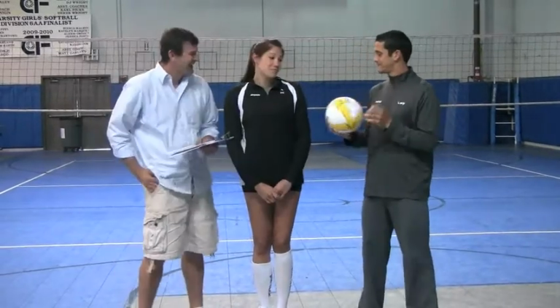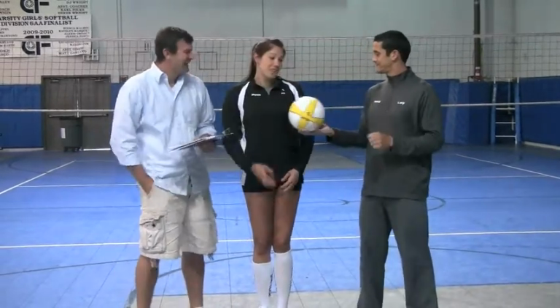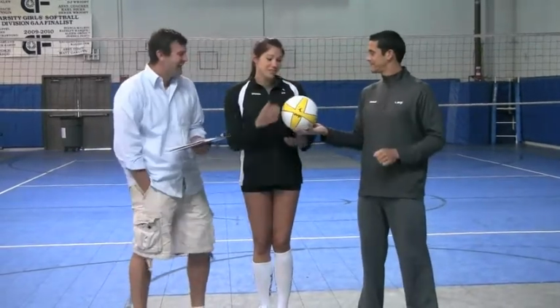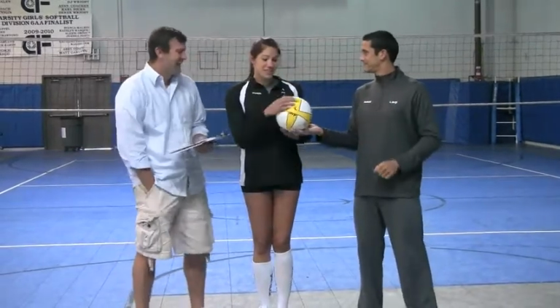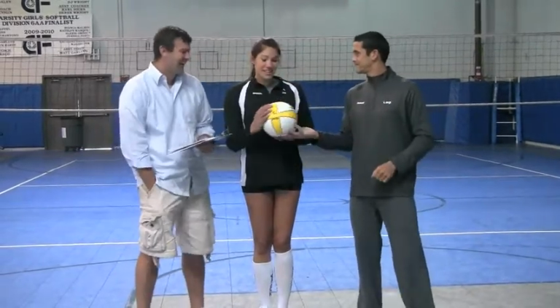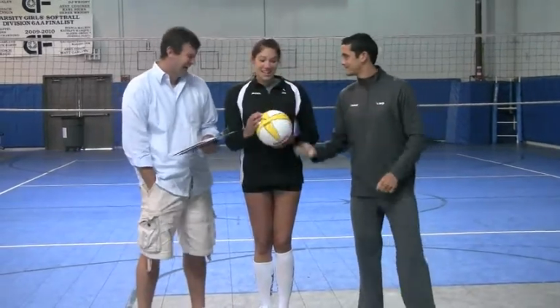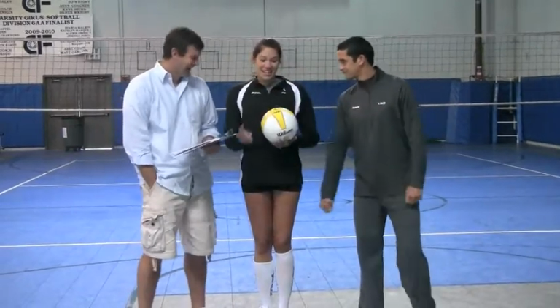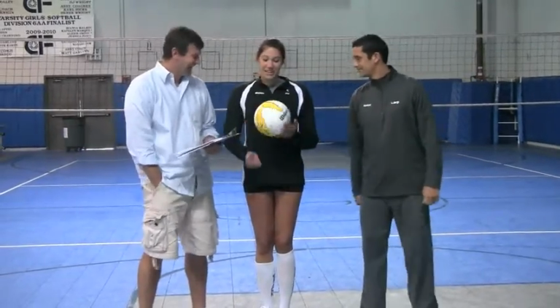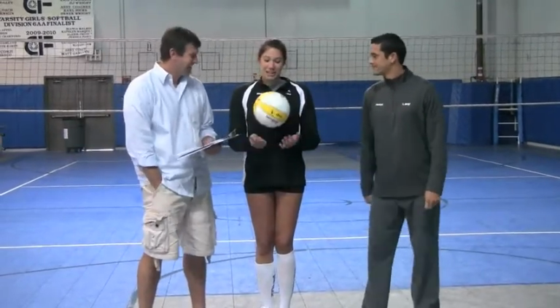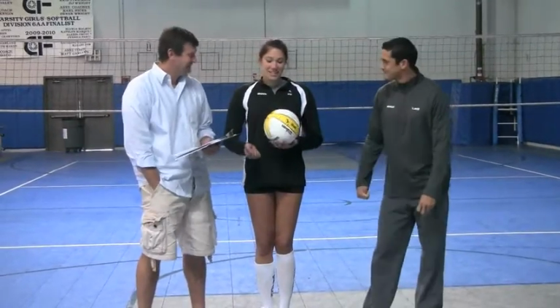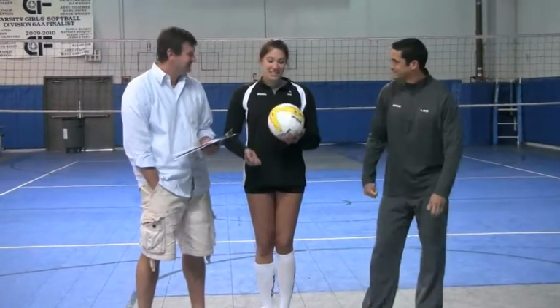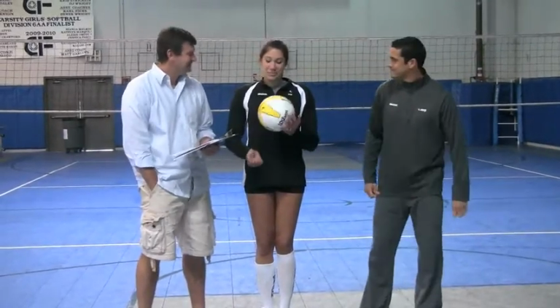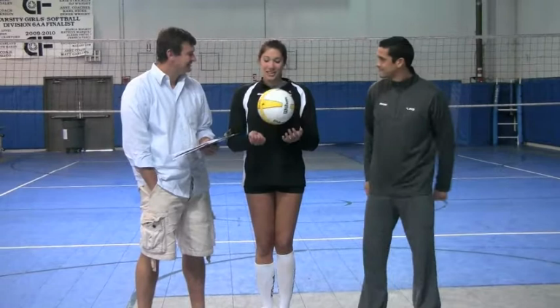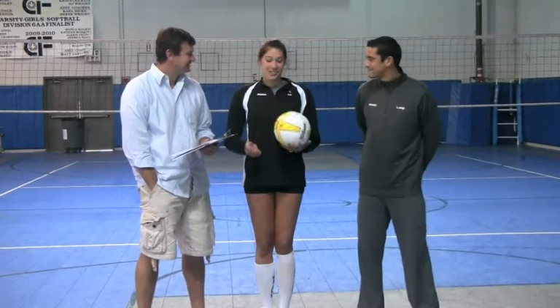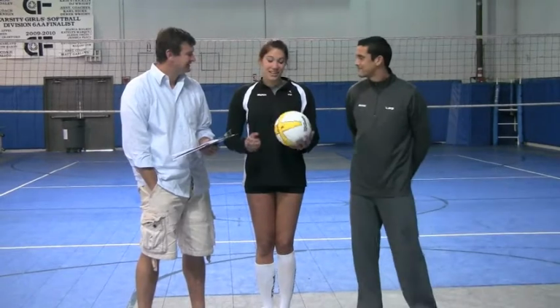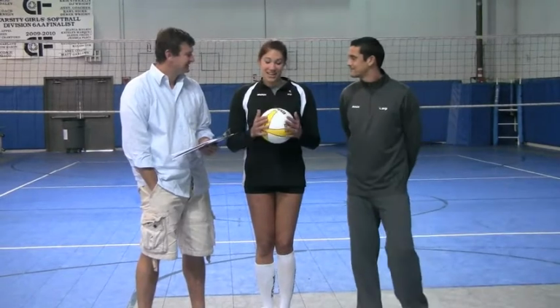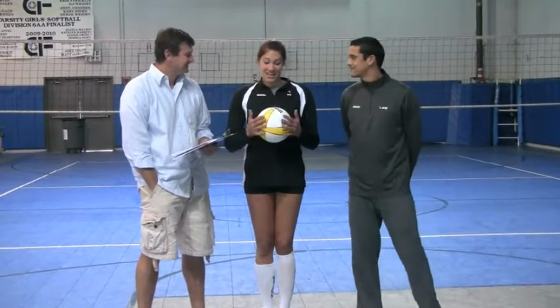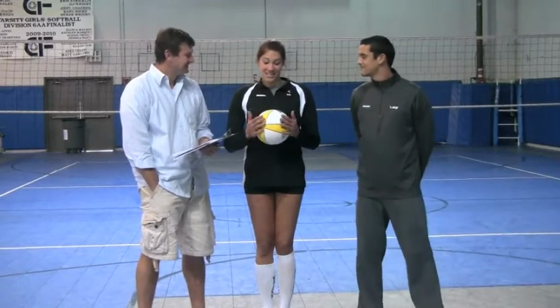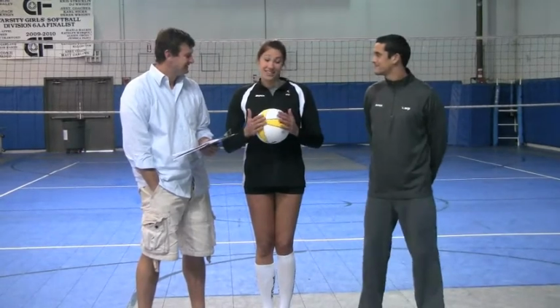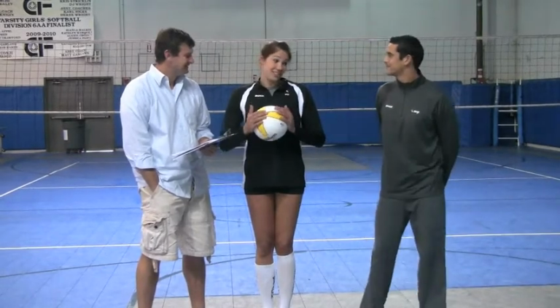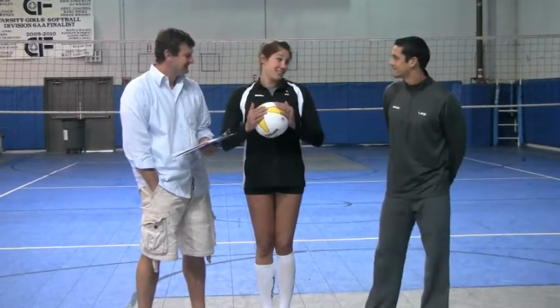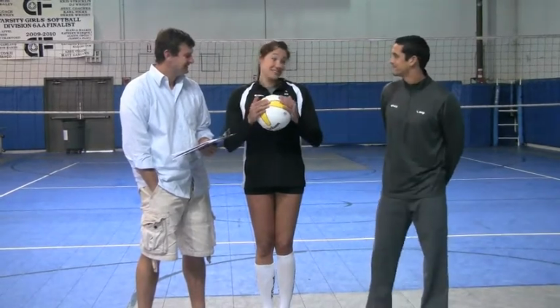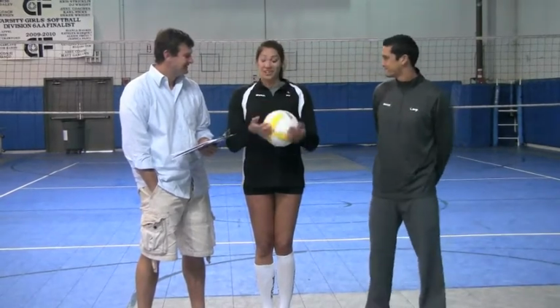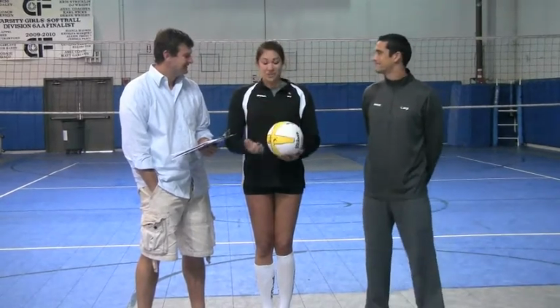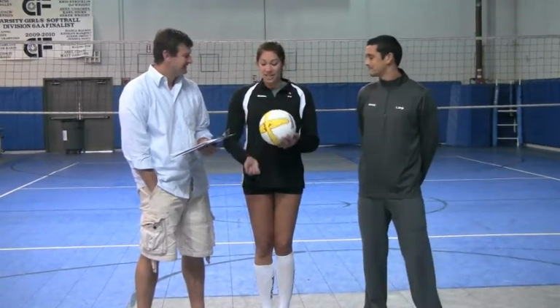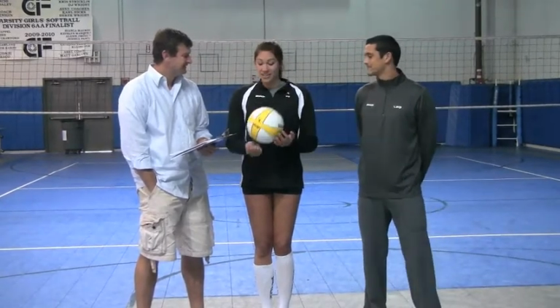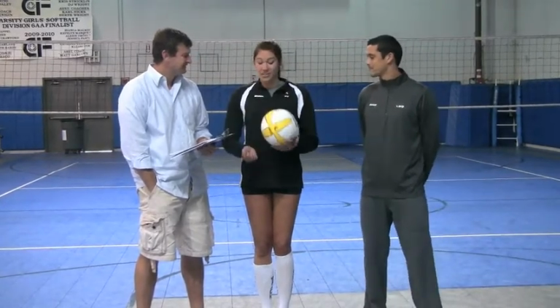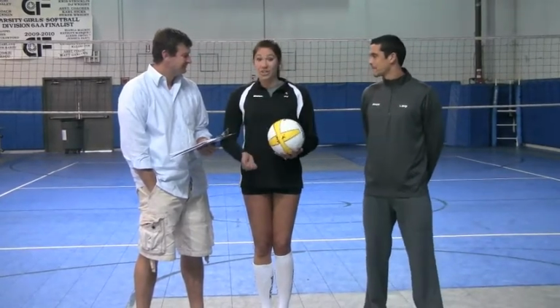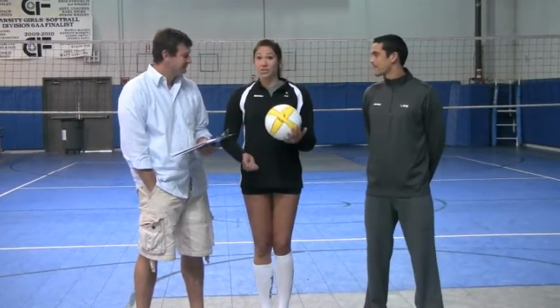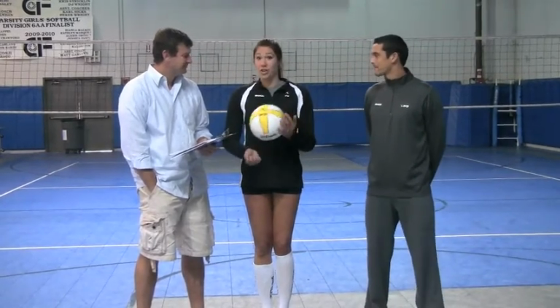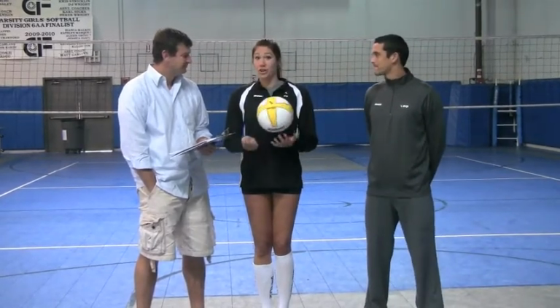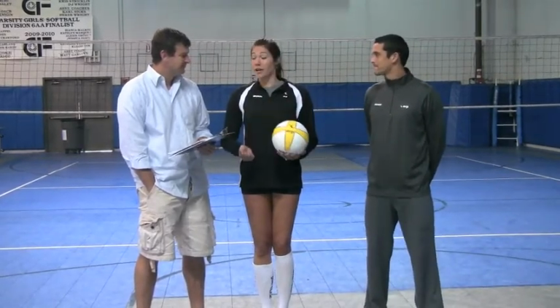I just moved to California, and I got to play with this a little bit already, and I love it. Just like you guys were saying, it's really a great ball.